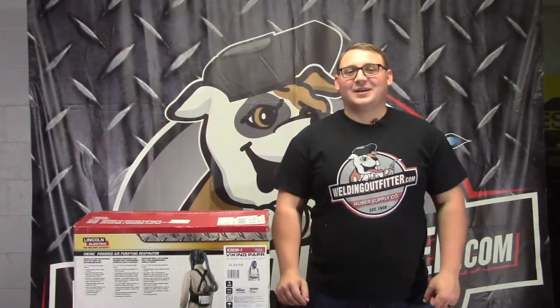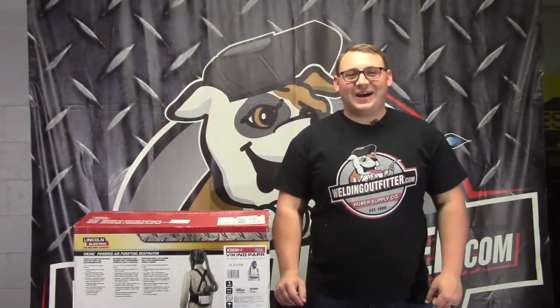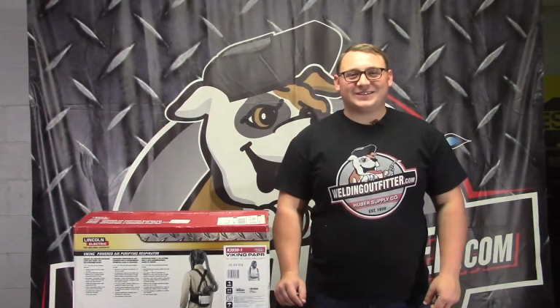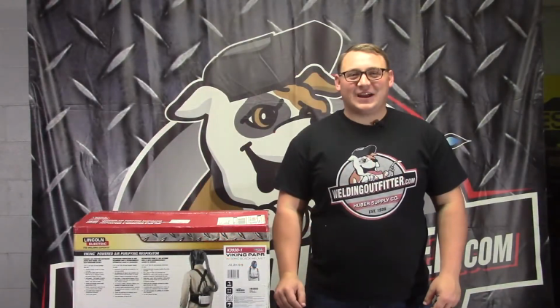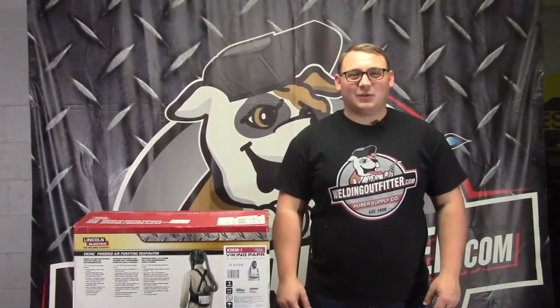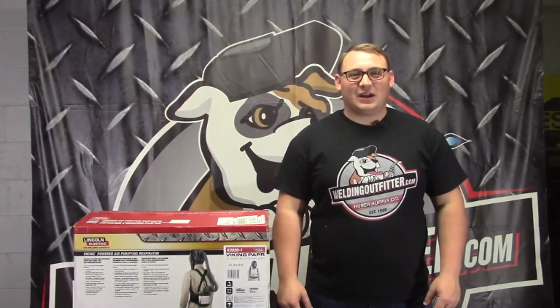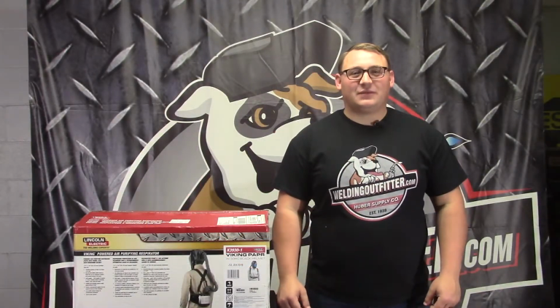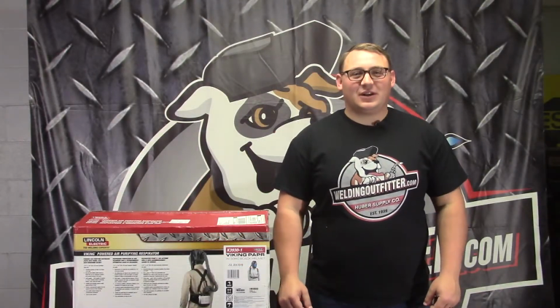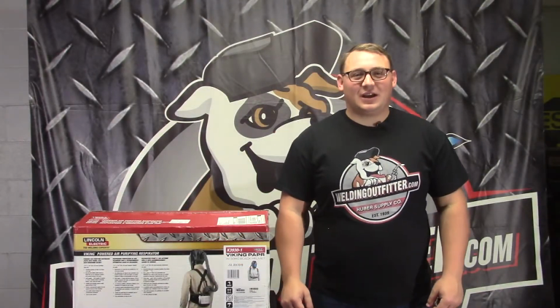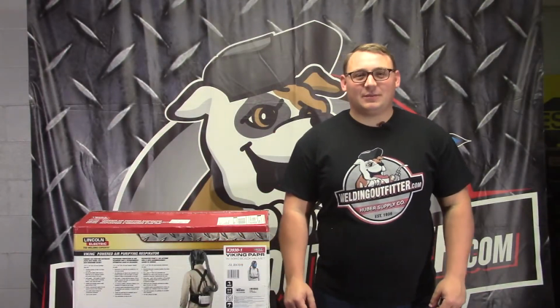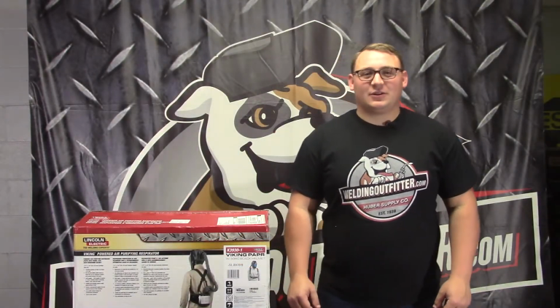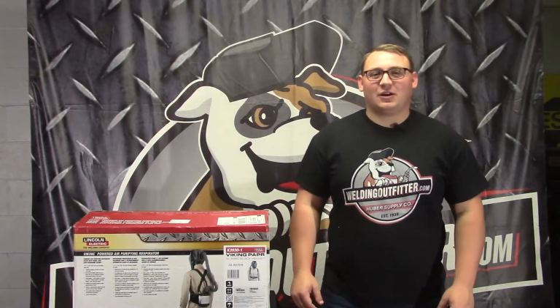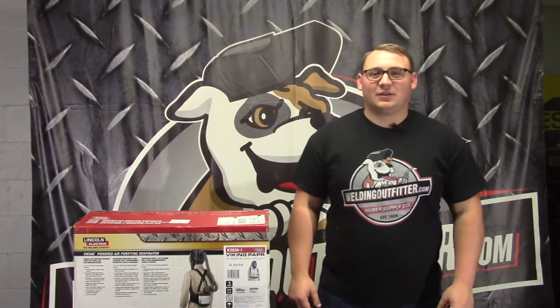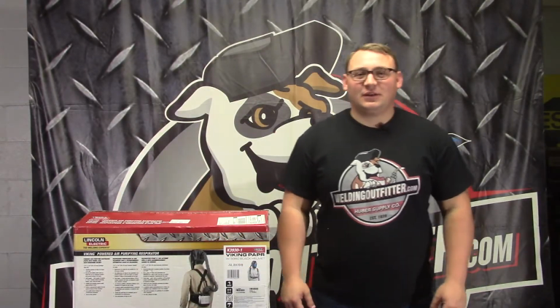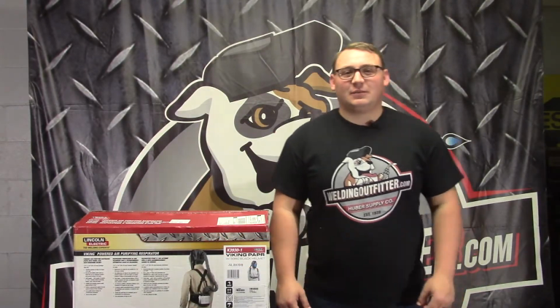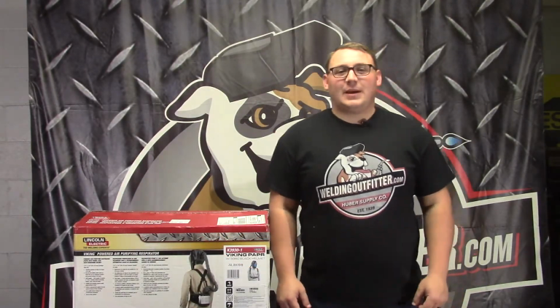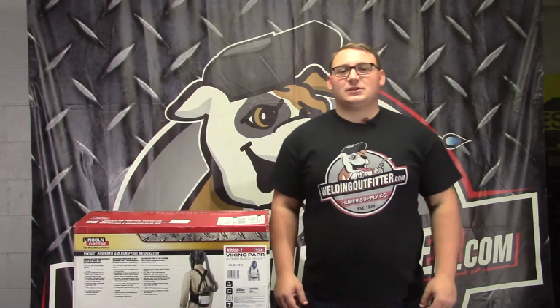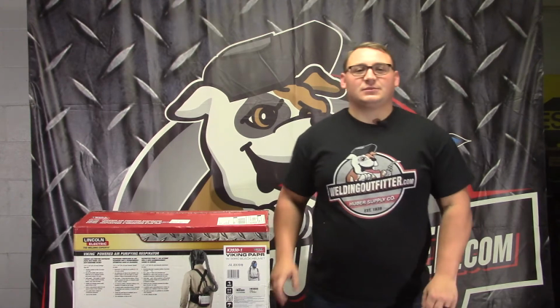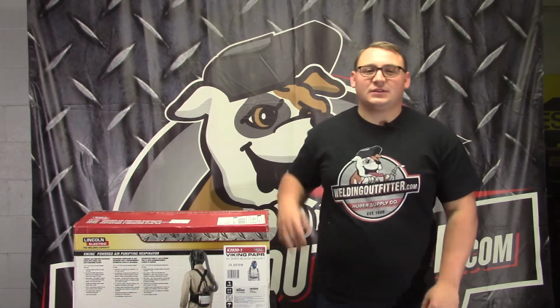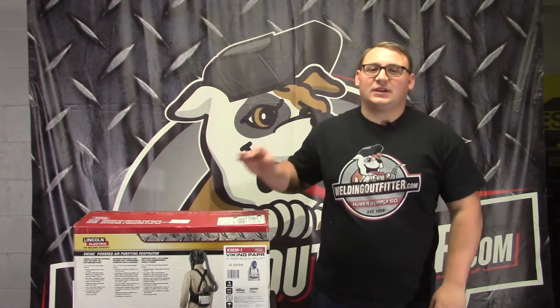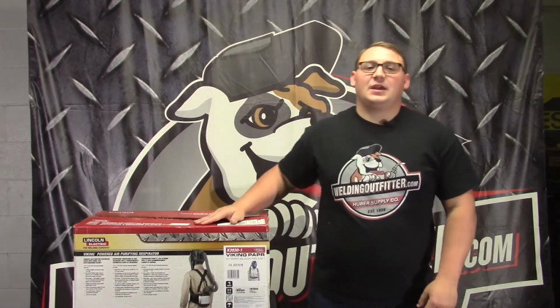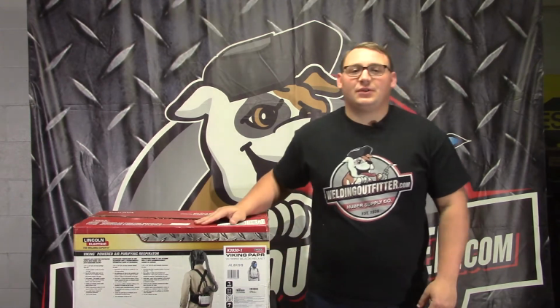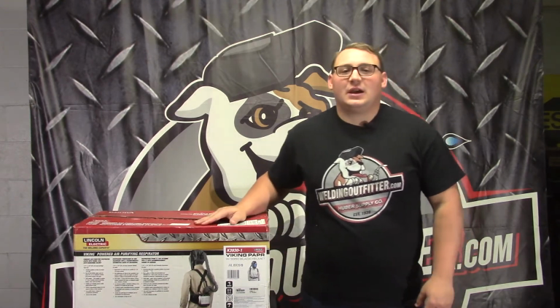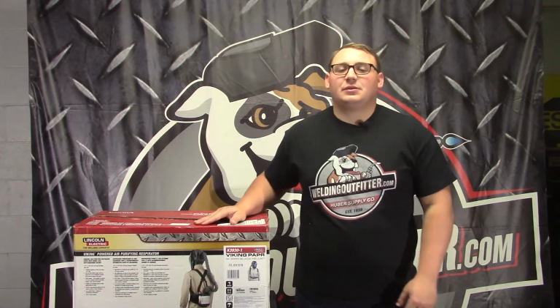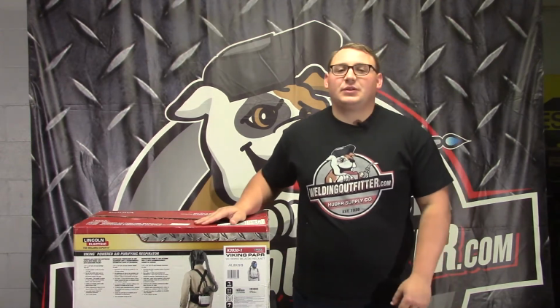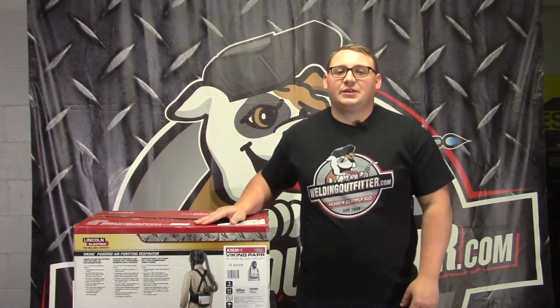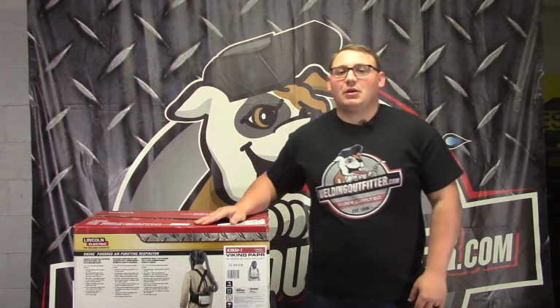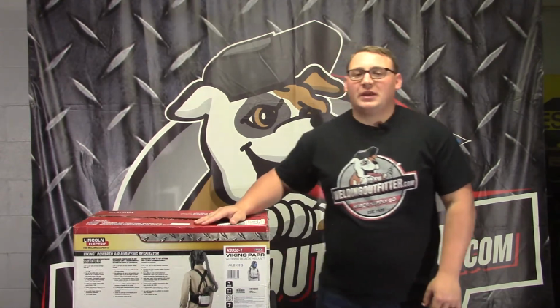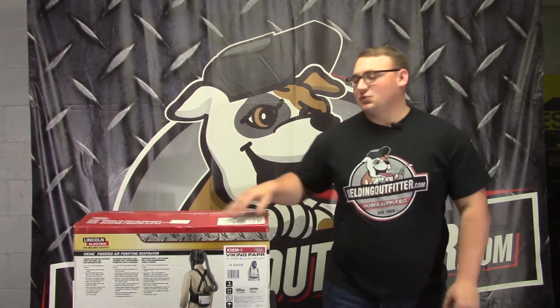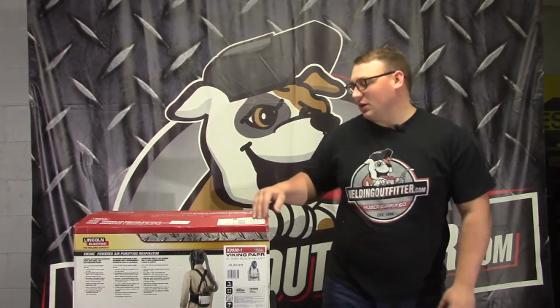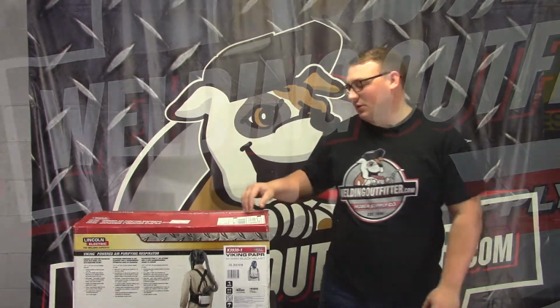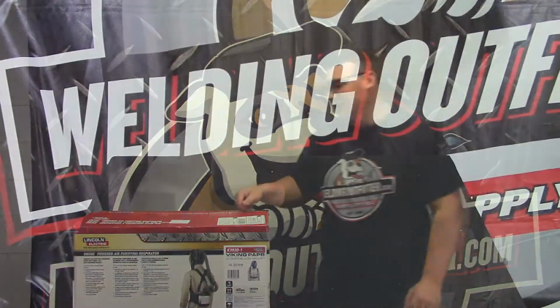Hi, this is Cal with WeldingOutfitter.com here talking about the Lincoln PAPR system — this is K3930-1 on our website.